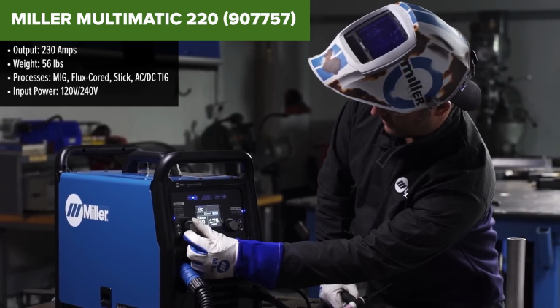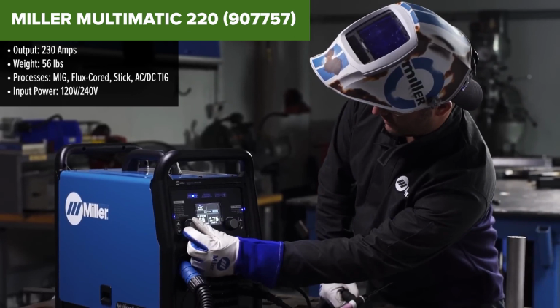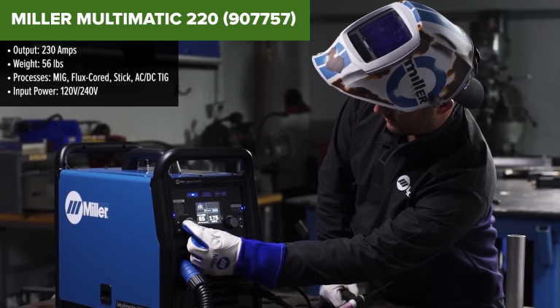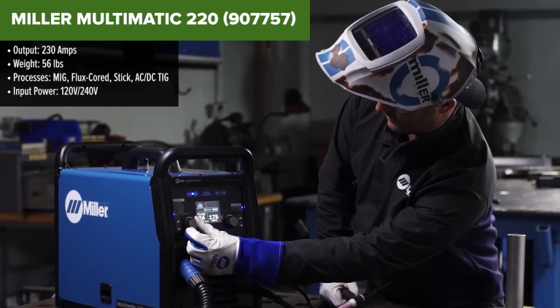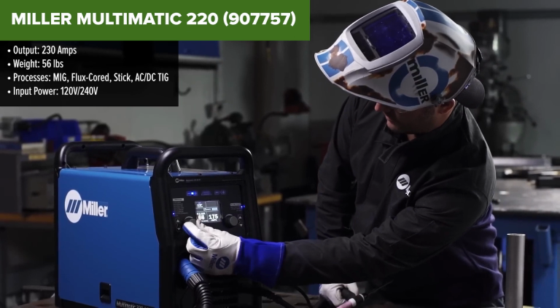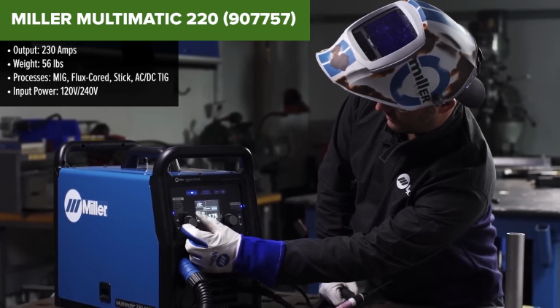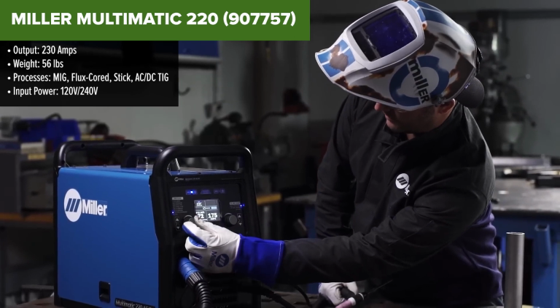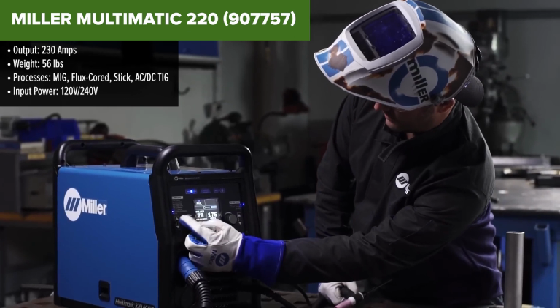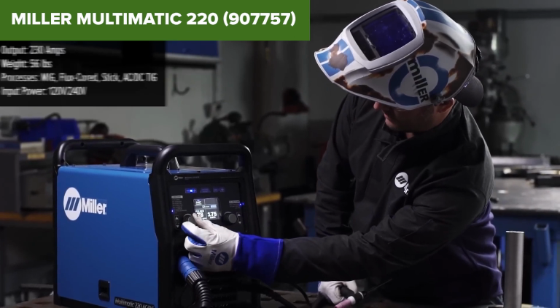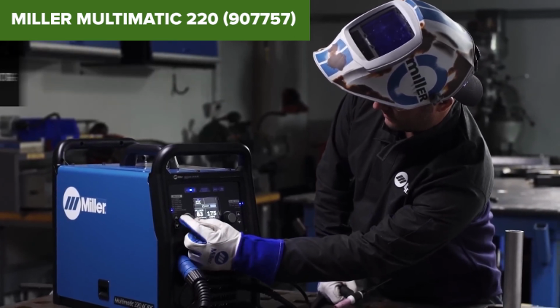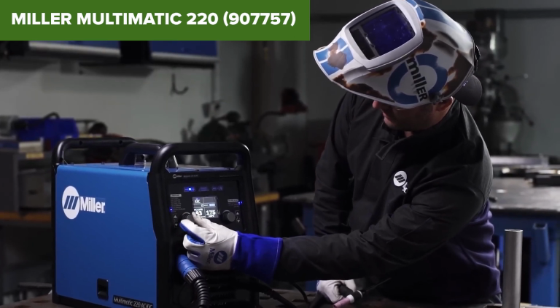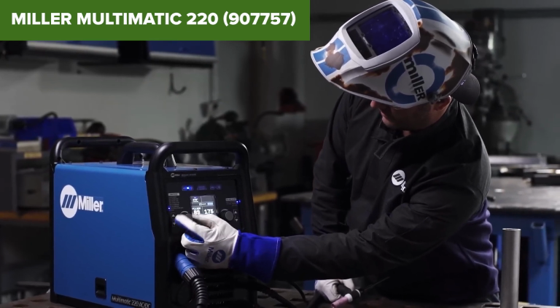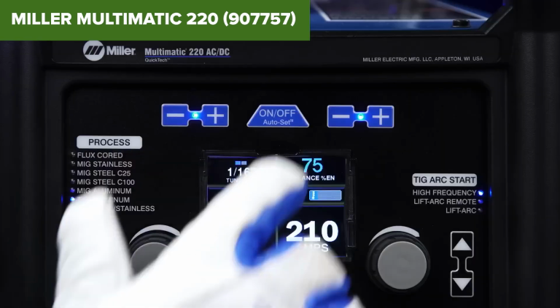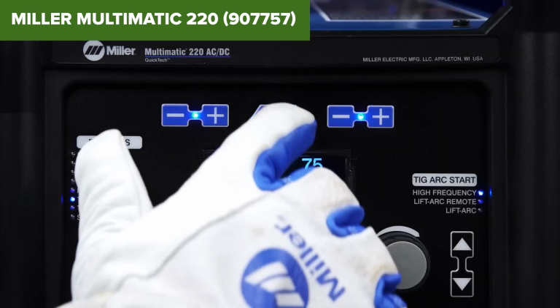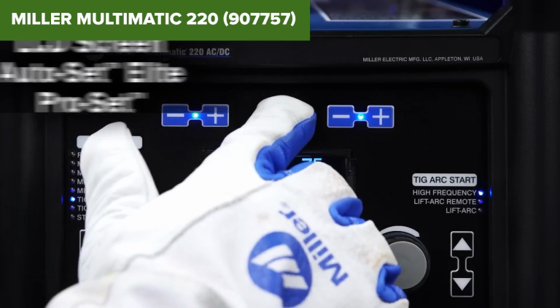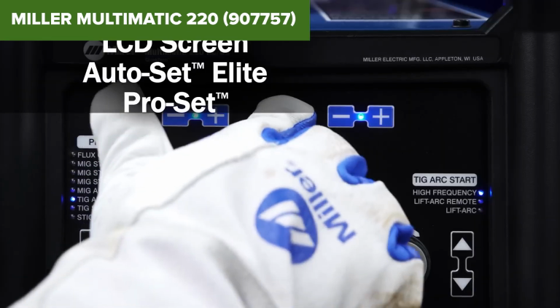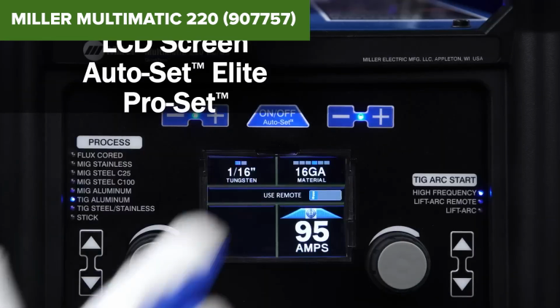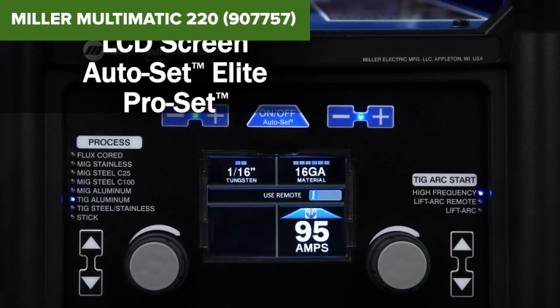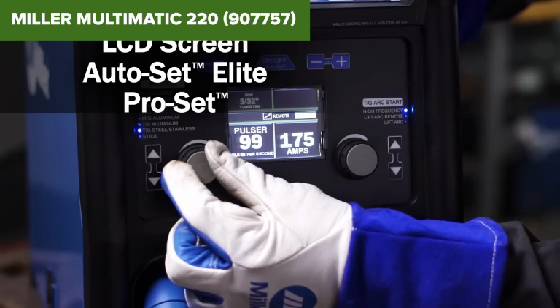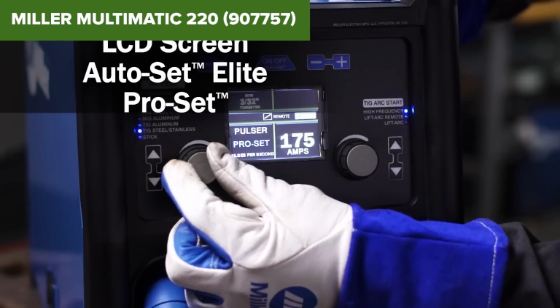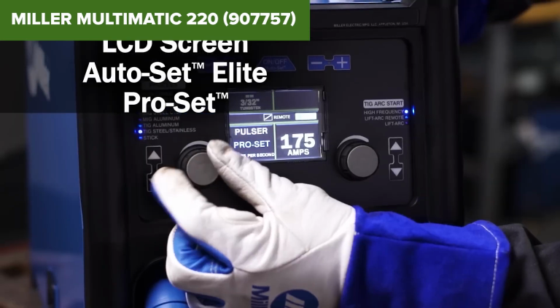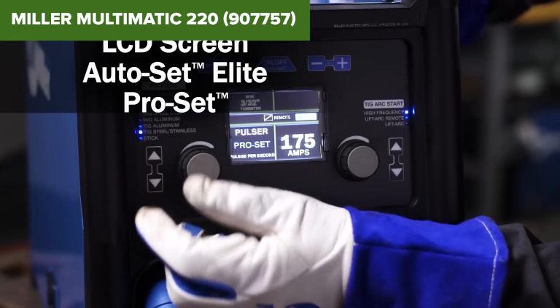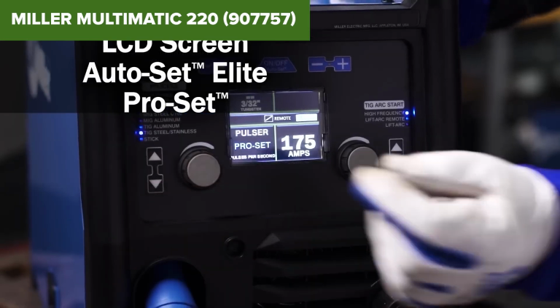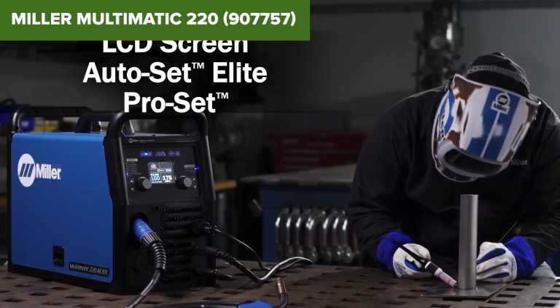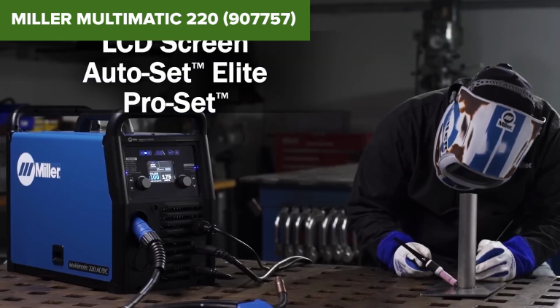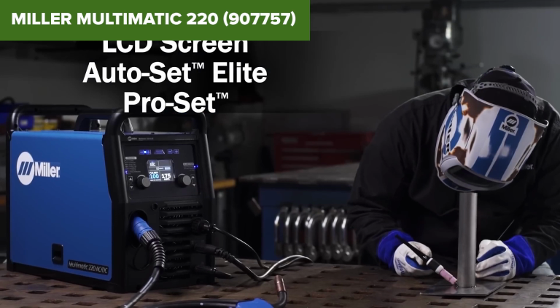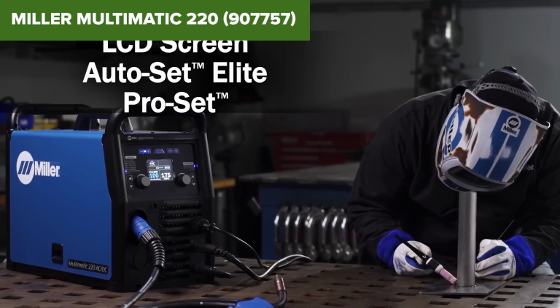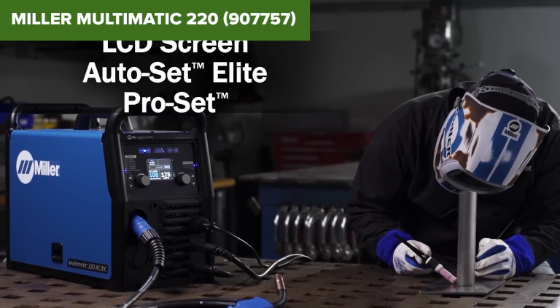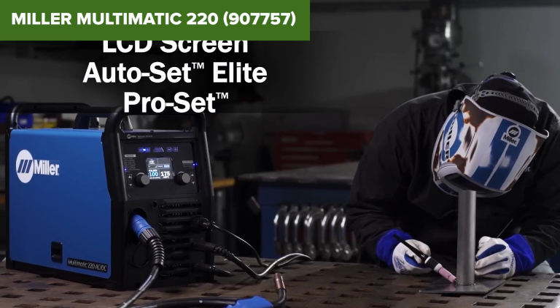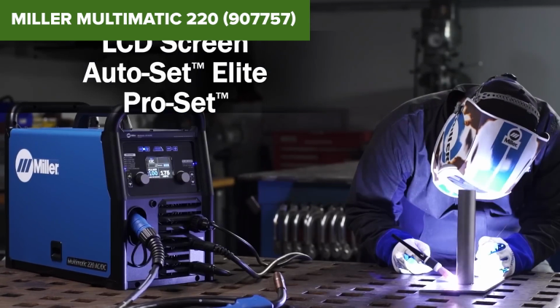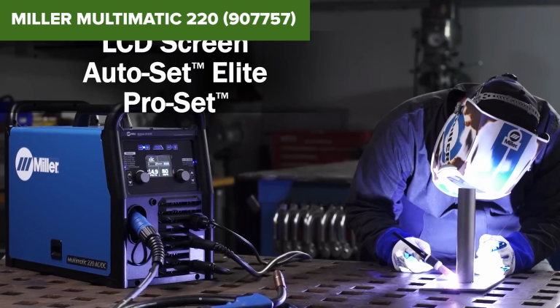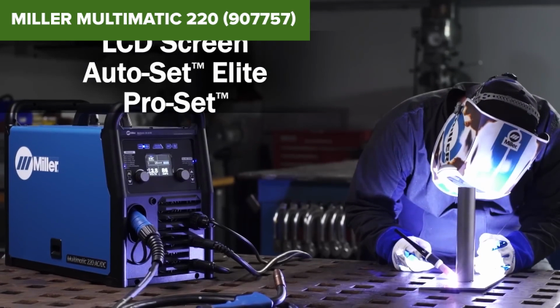The dual voltage capabilities — 120-volt and 240-volt — allows for flexibility in different working environments, making it suitable for both professional and home use.